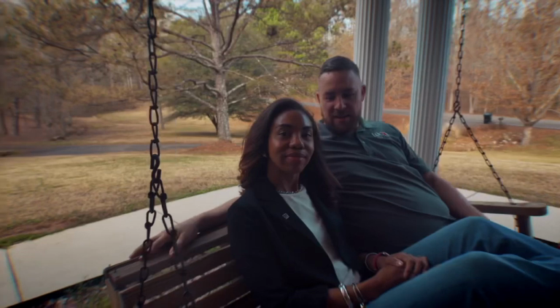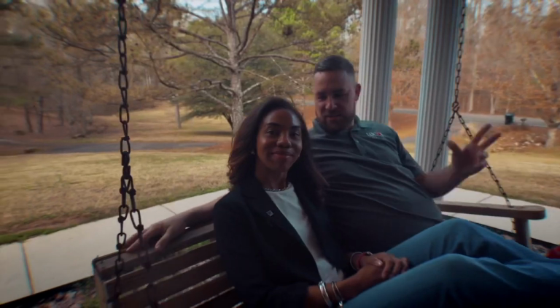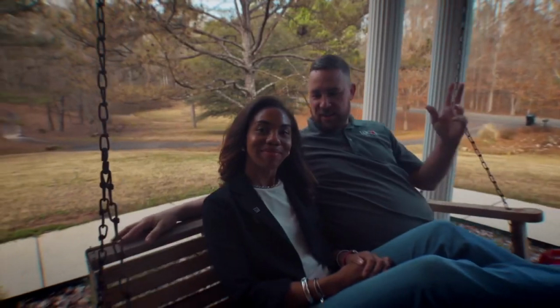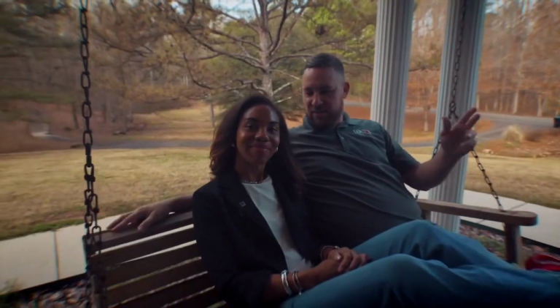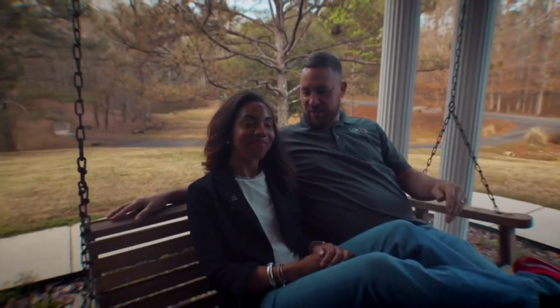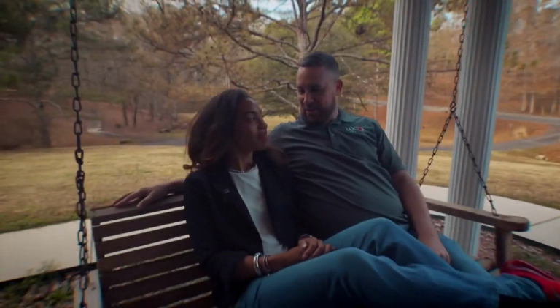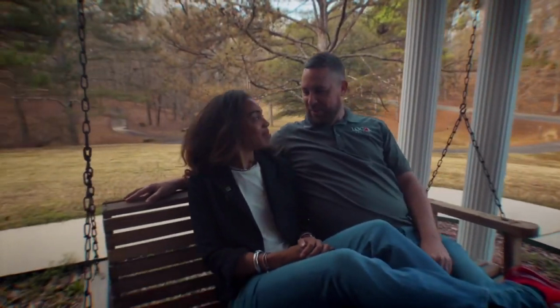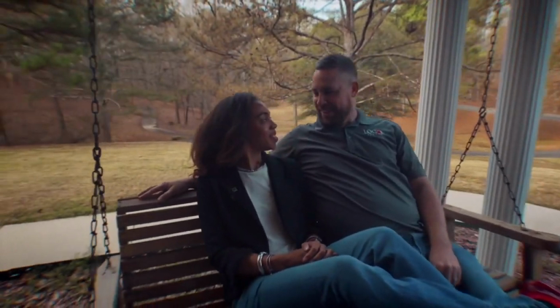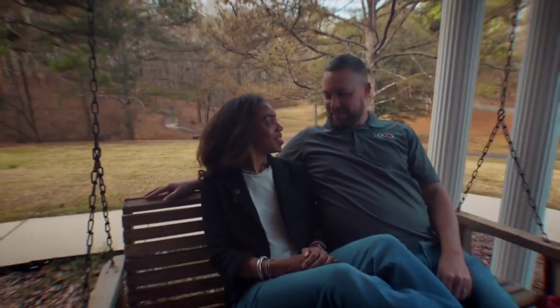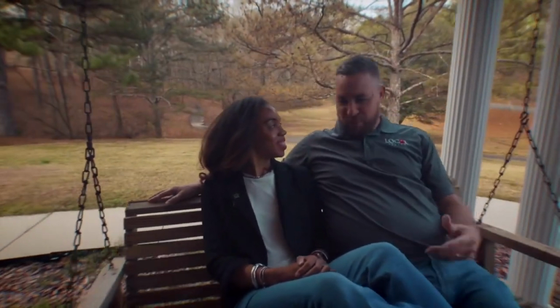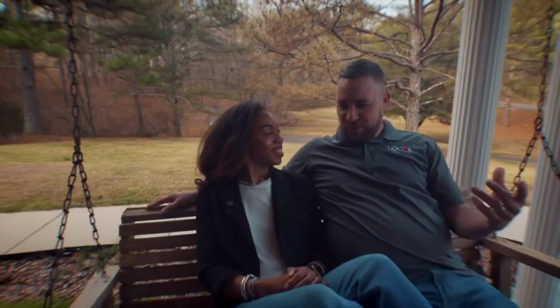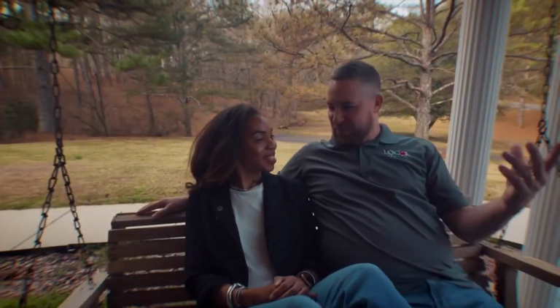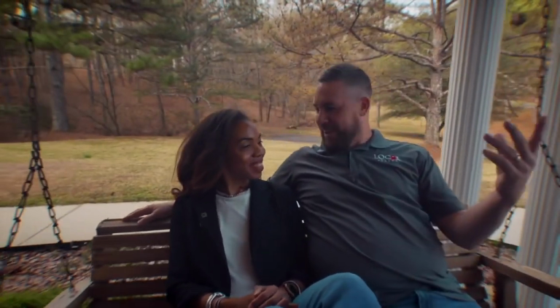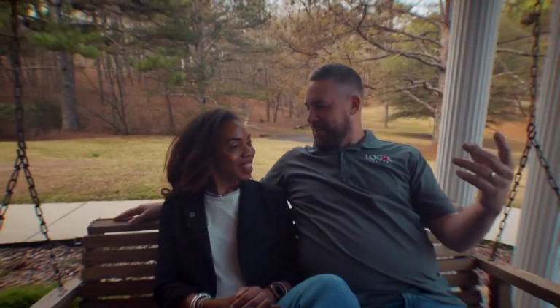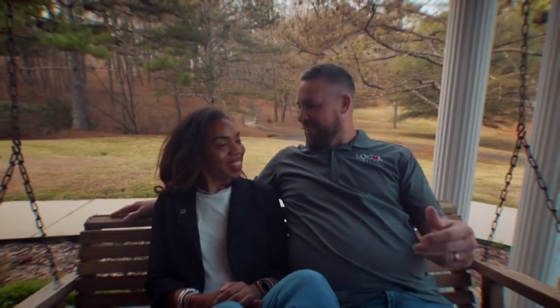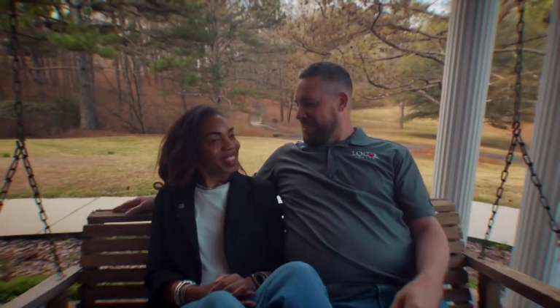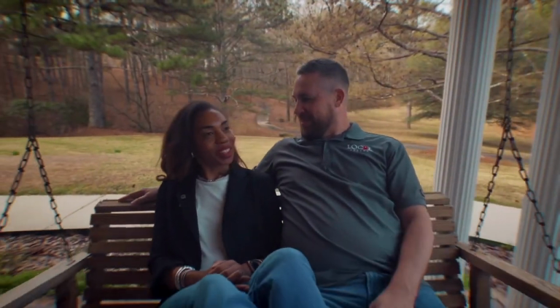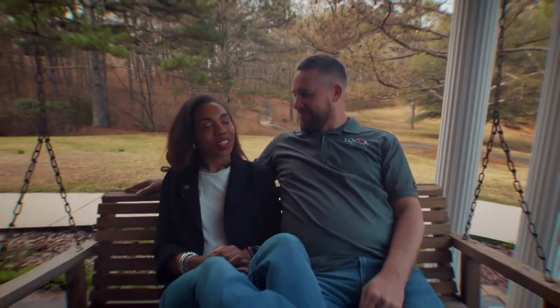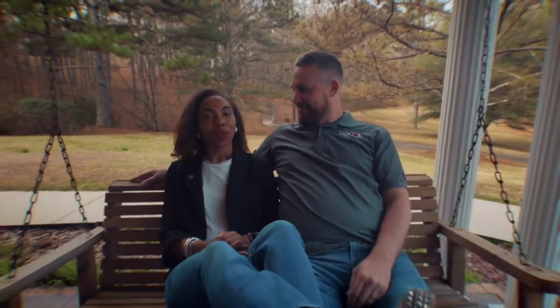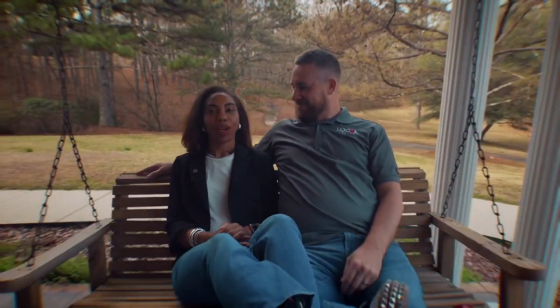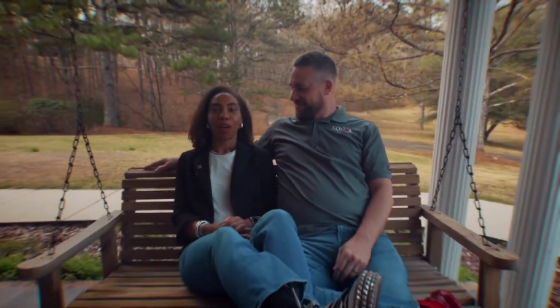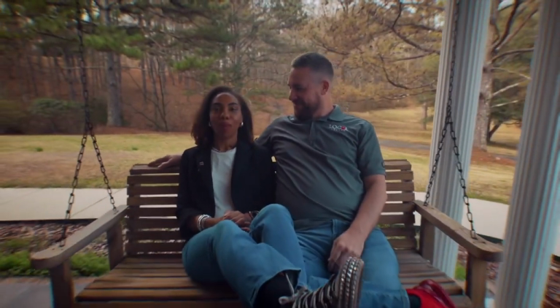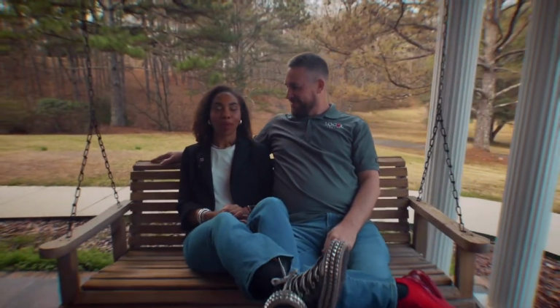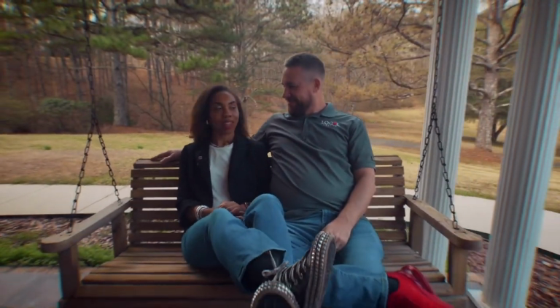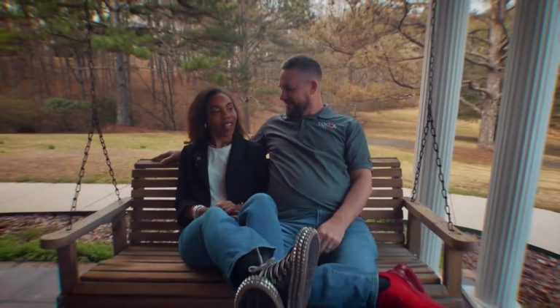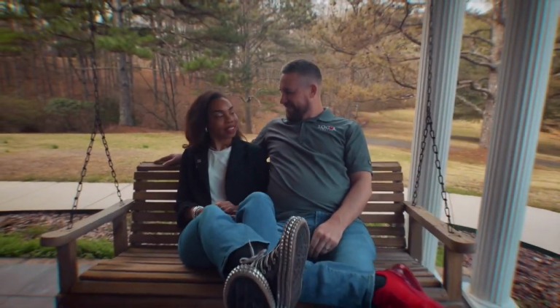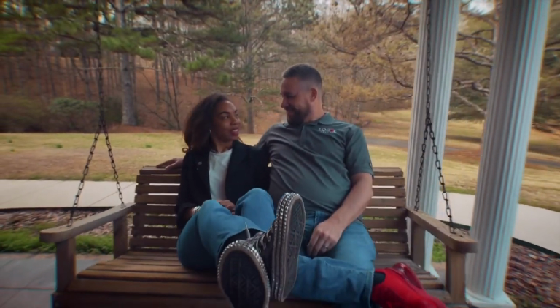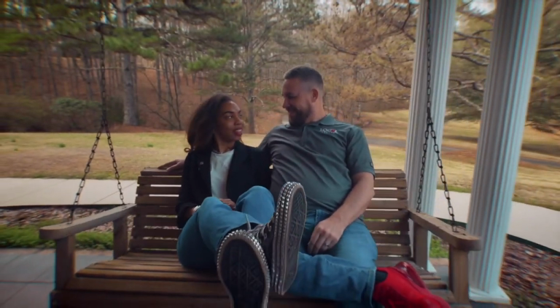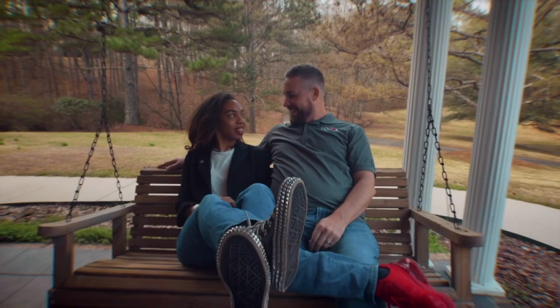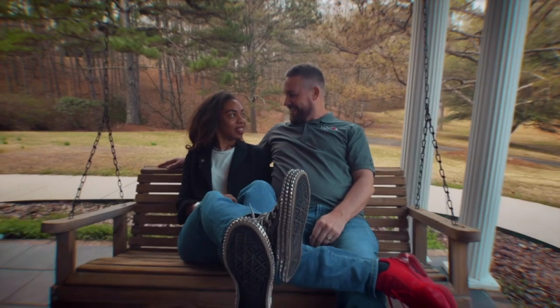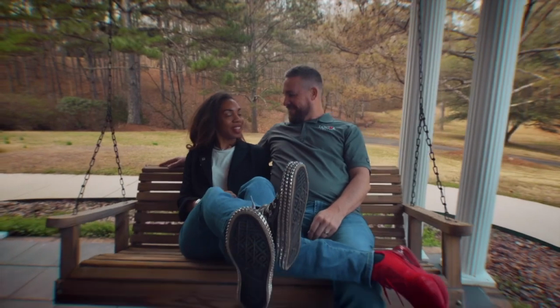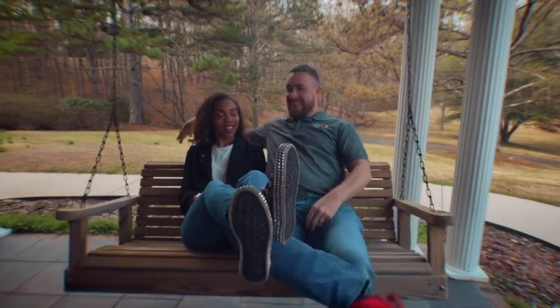I just love the tranquility of a porch swing out in nature. It's so calm and relaxing.